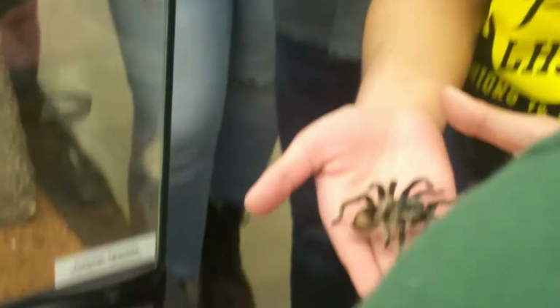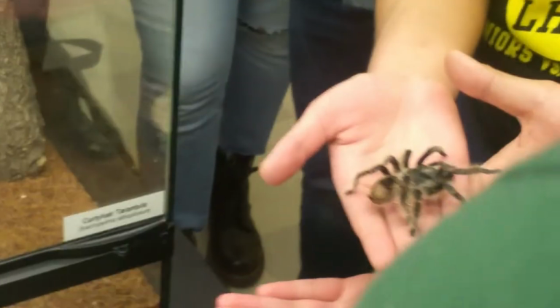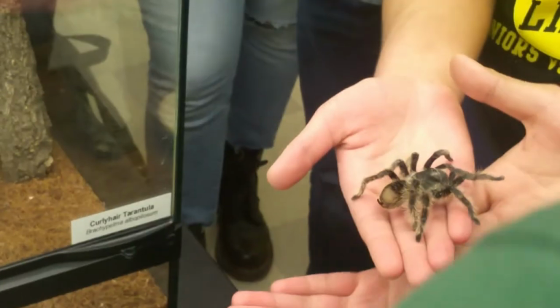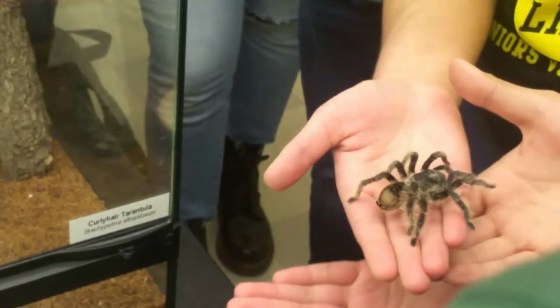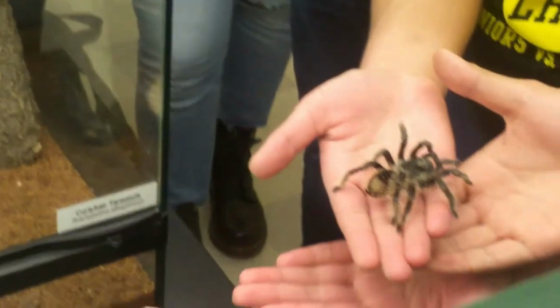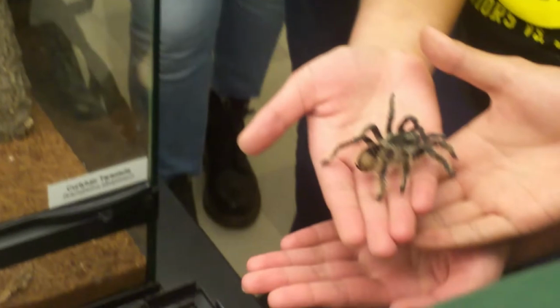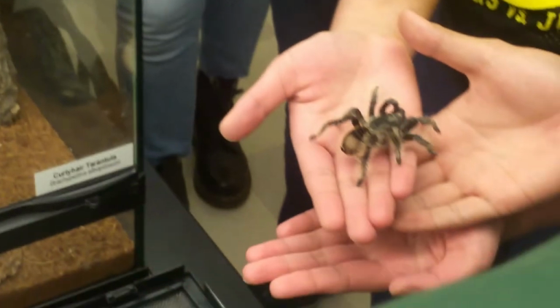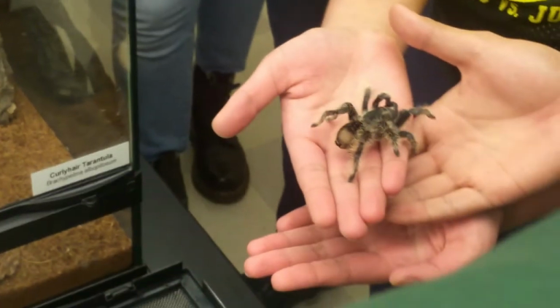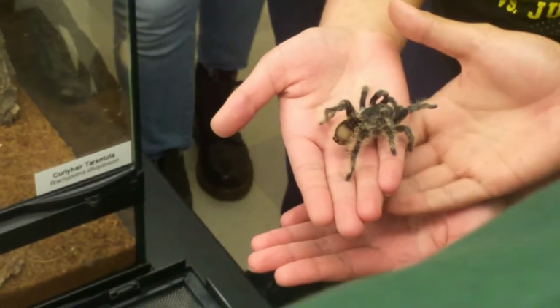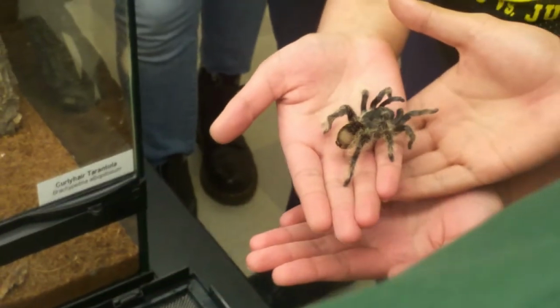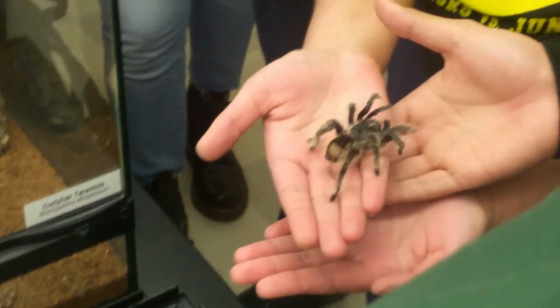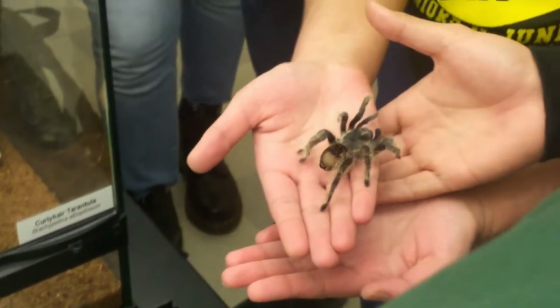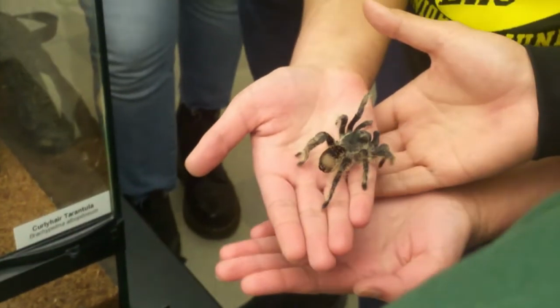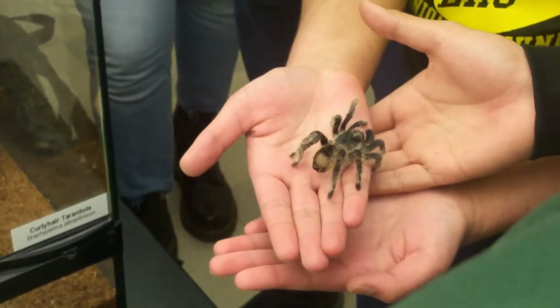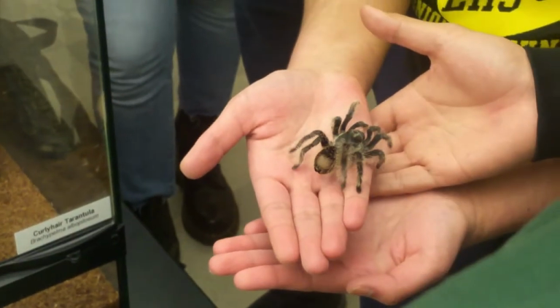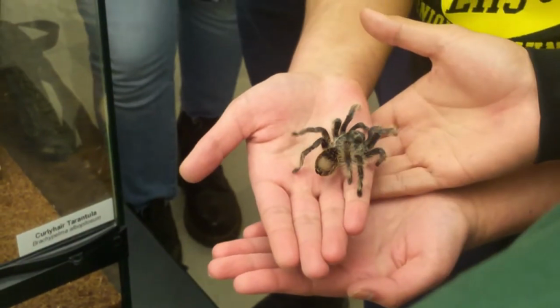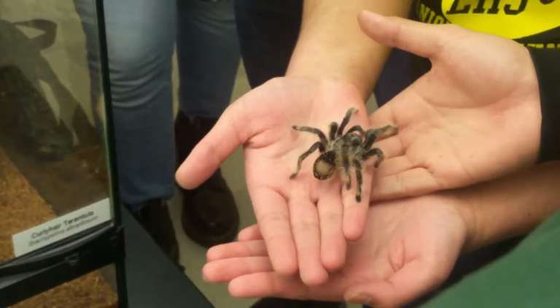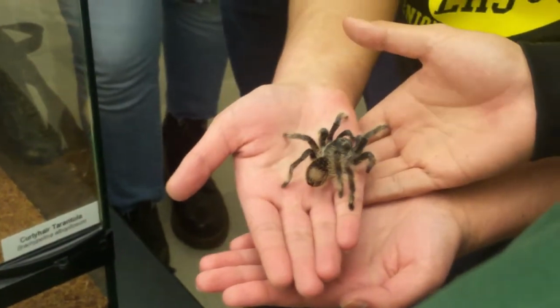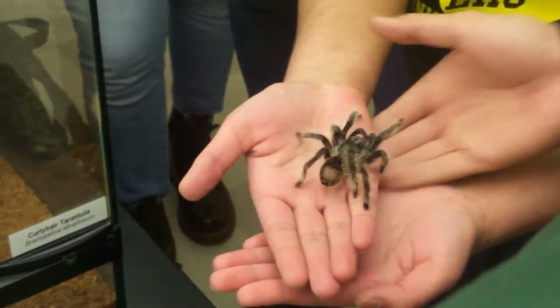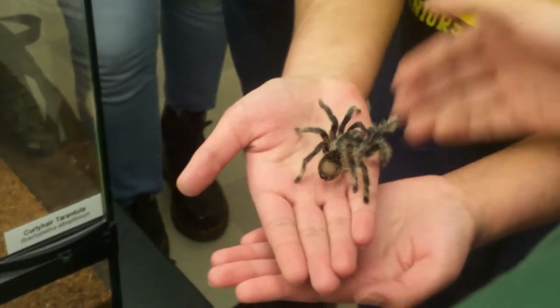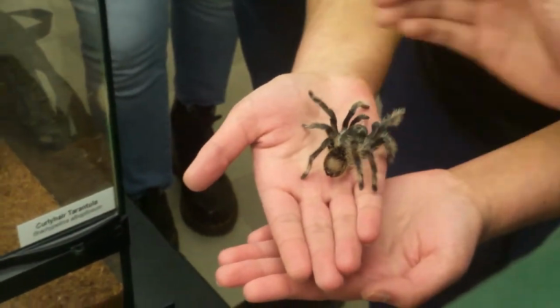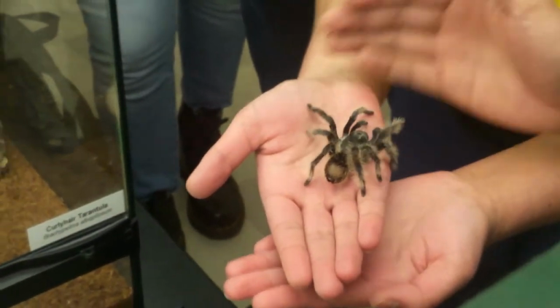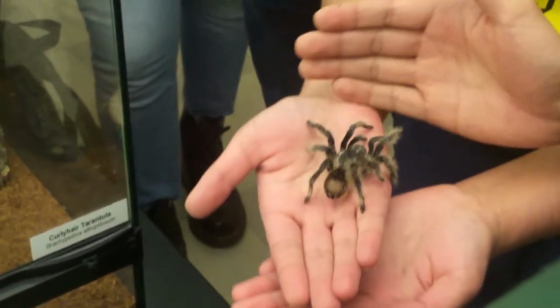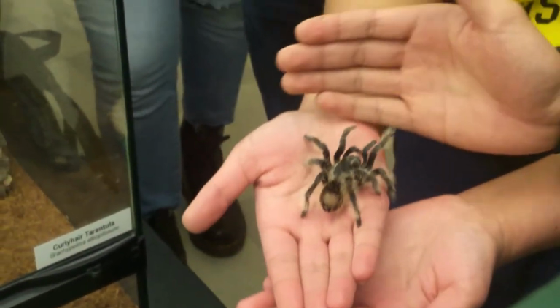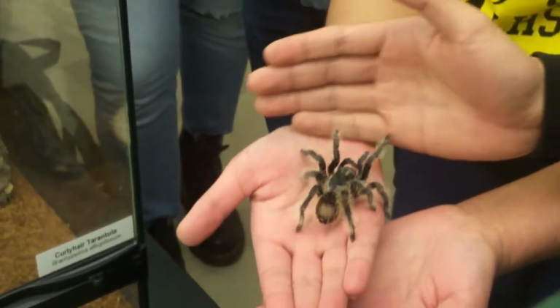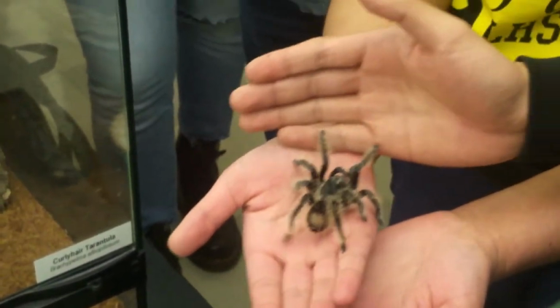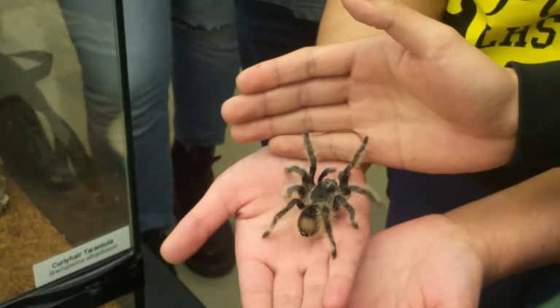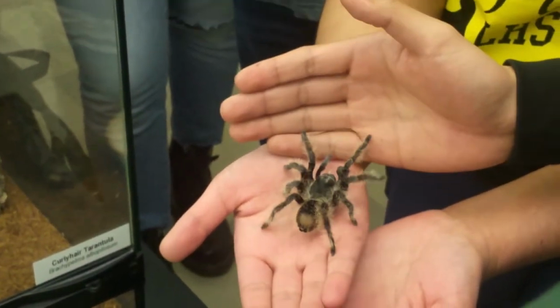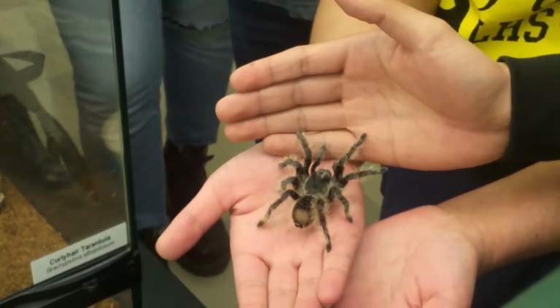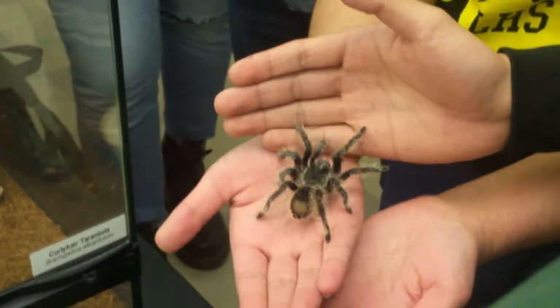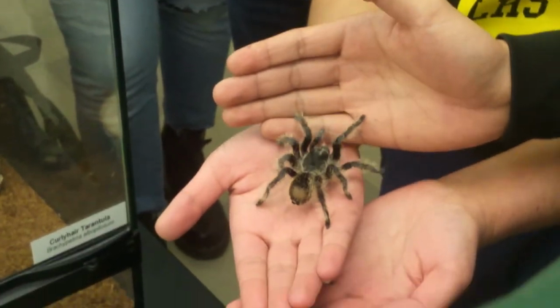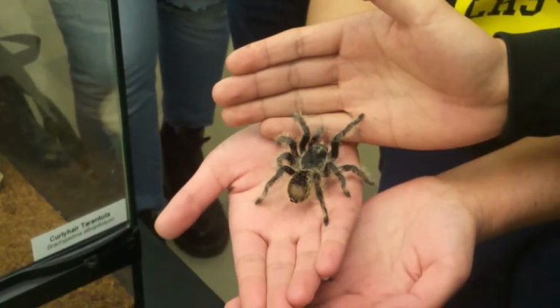Just make sure to keep it over the table. That's the wrong way — there you go, come up. There you go.